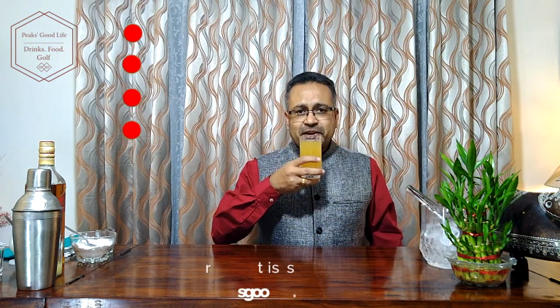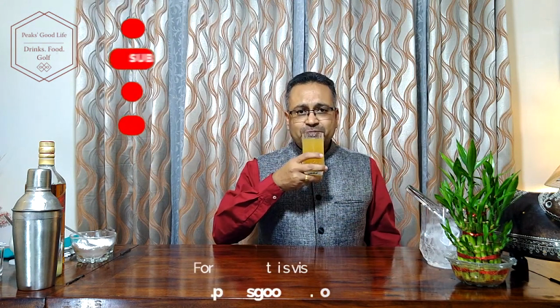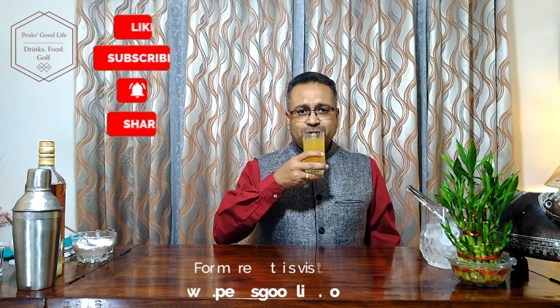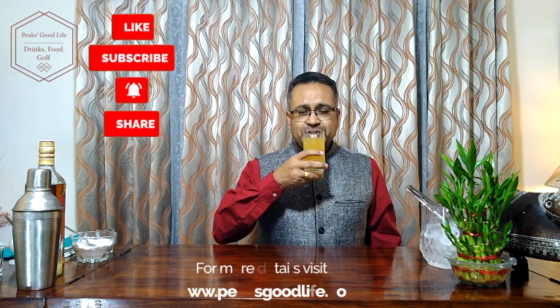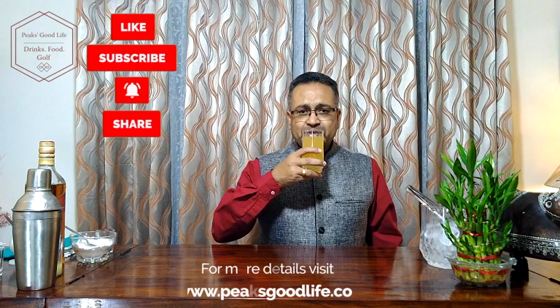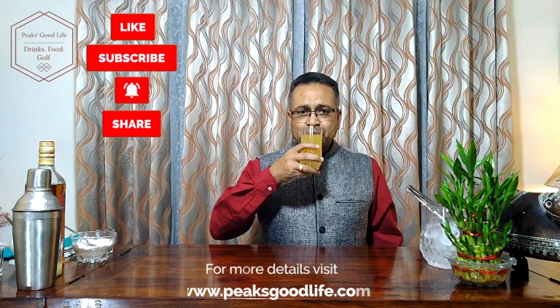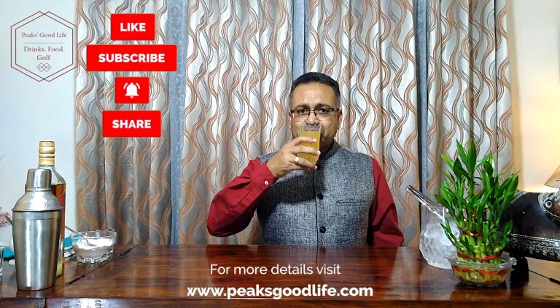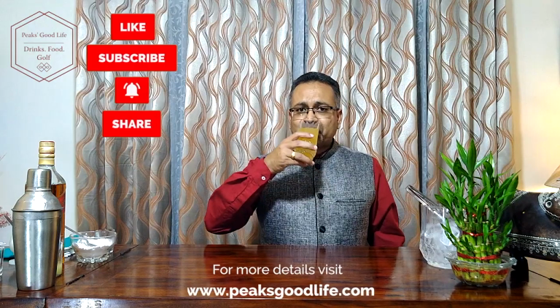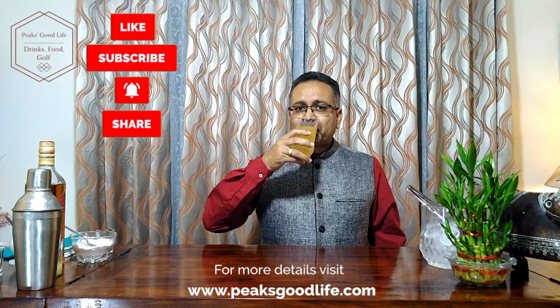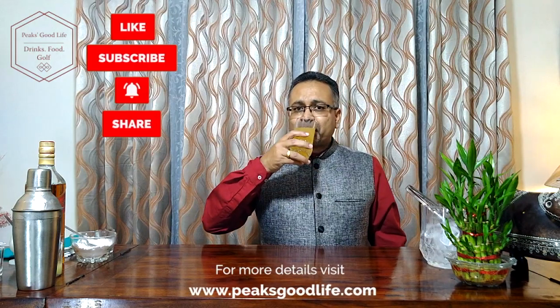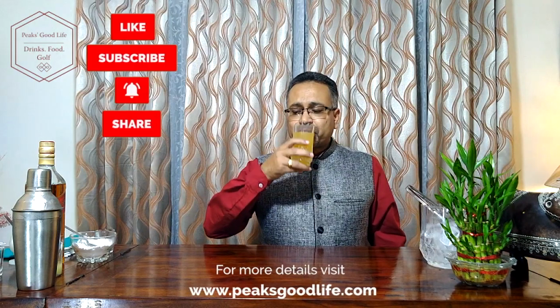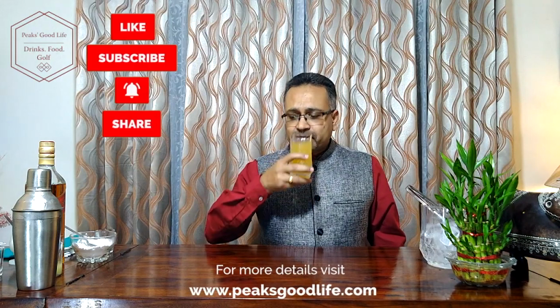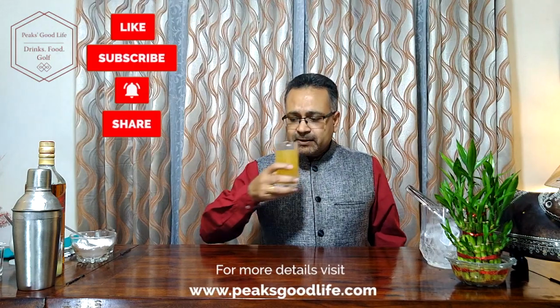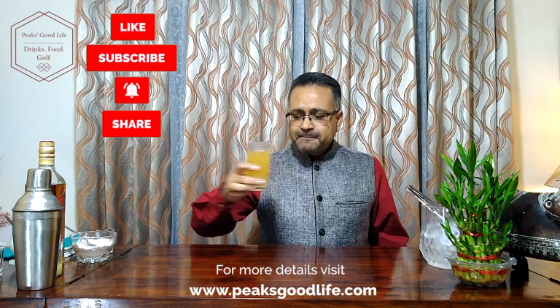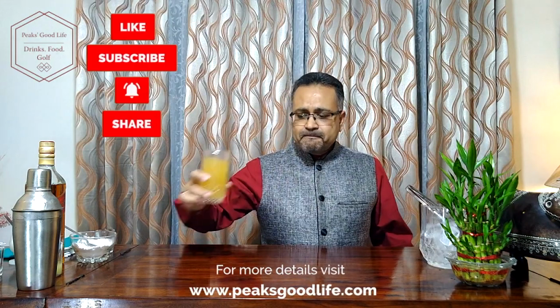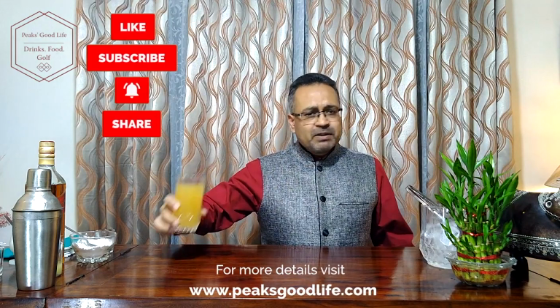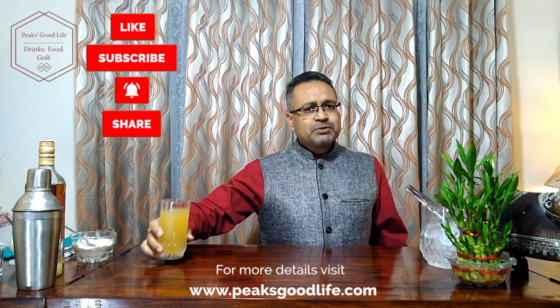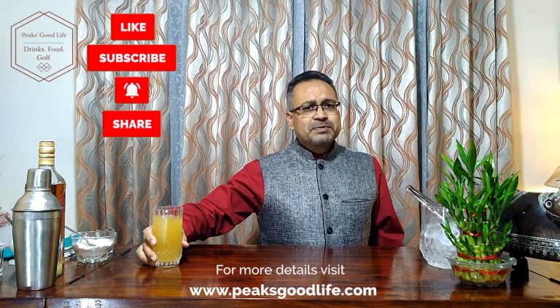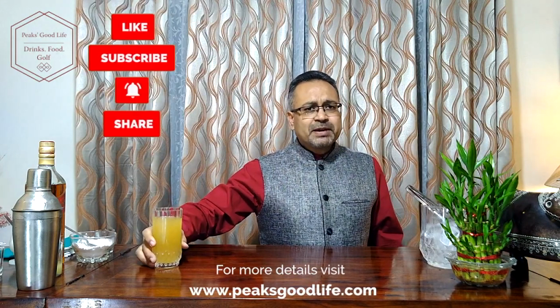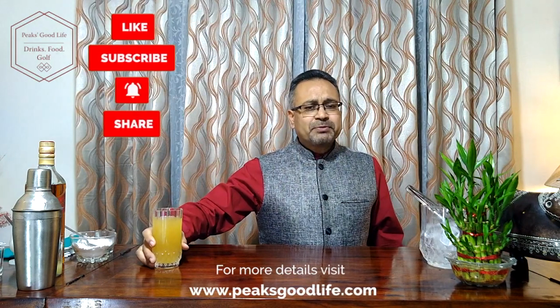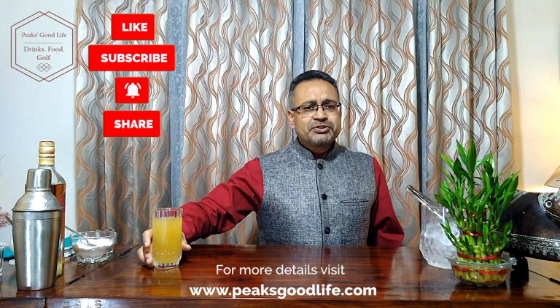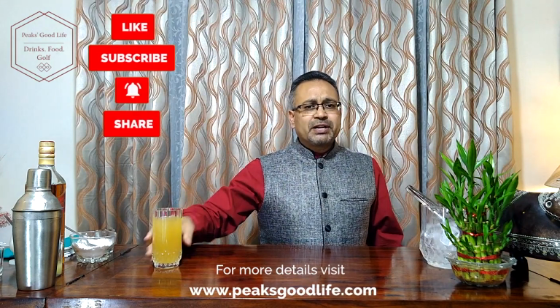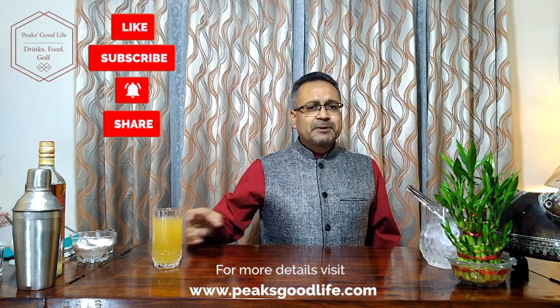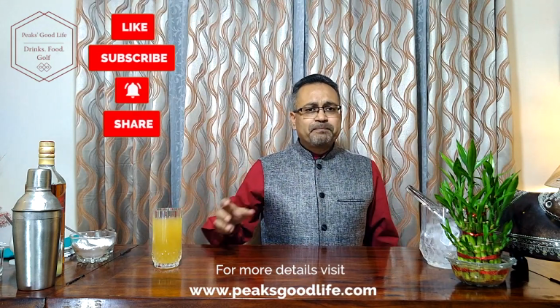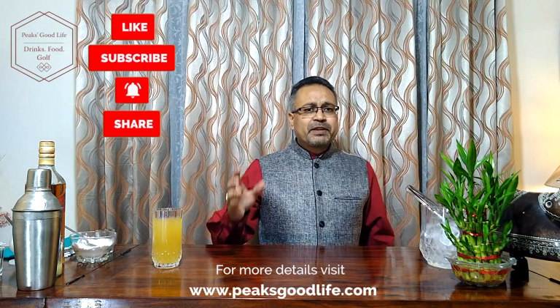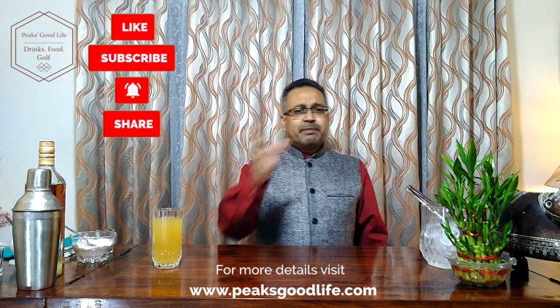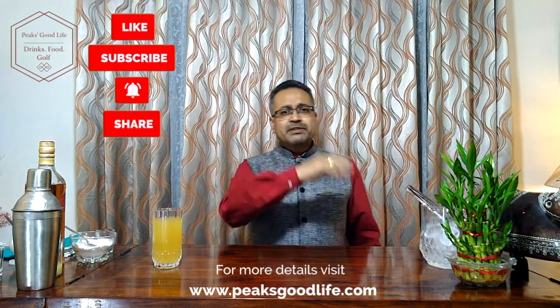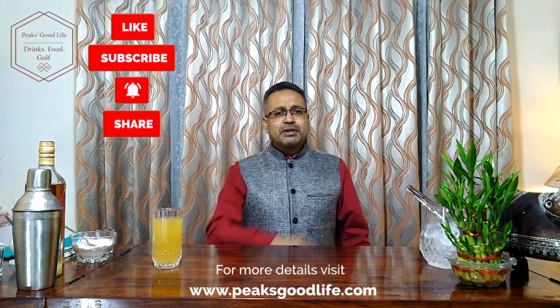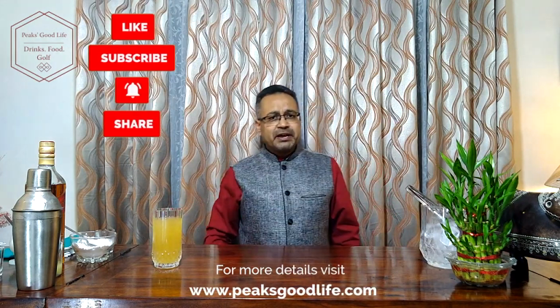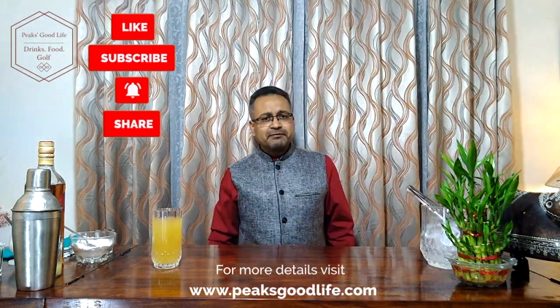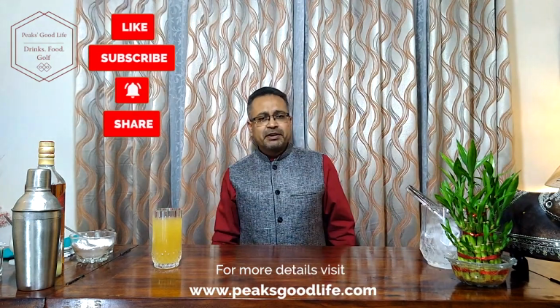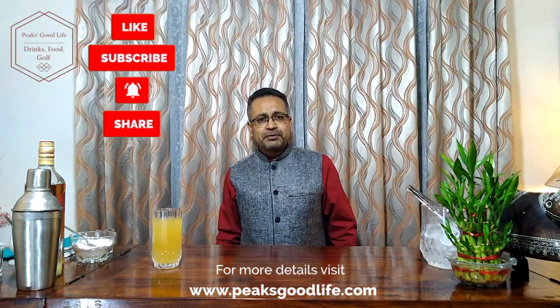Thank you for watching. Do subscribe to my channel, Weeks Good Life. Thank you.